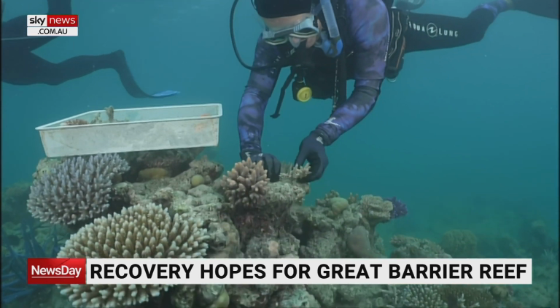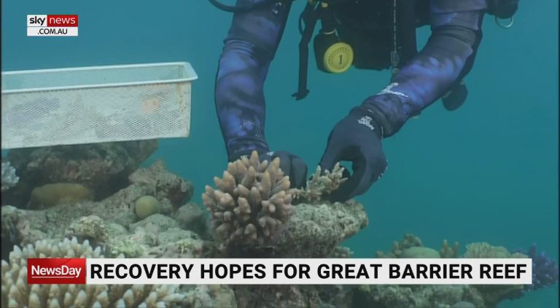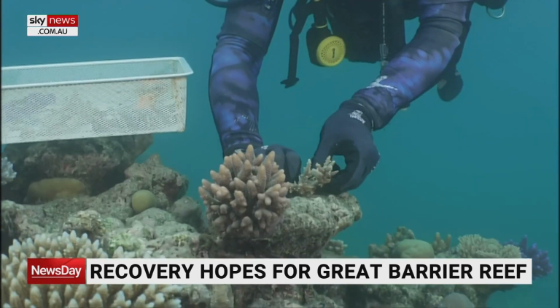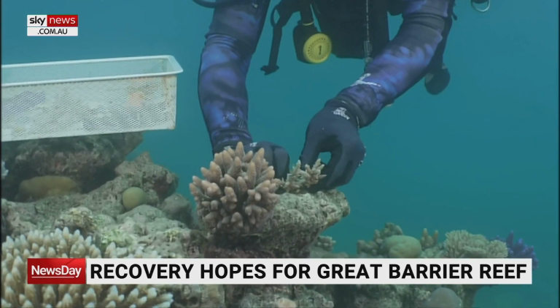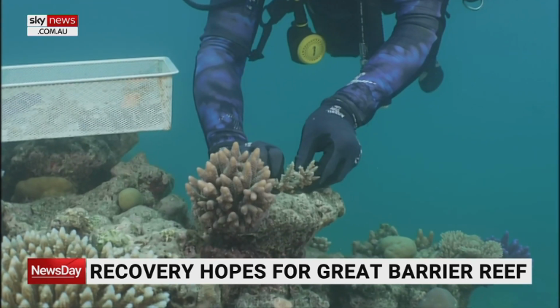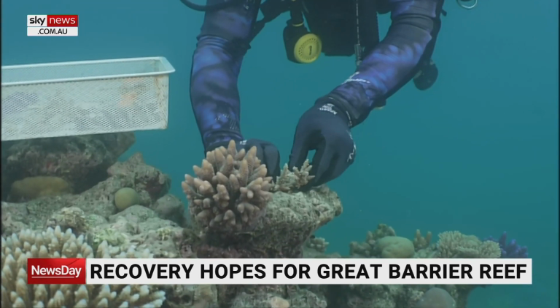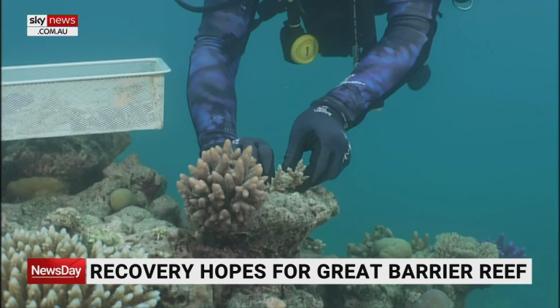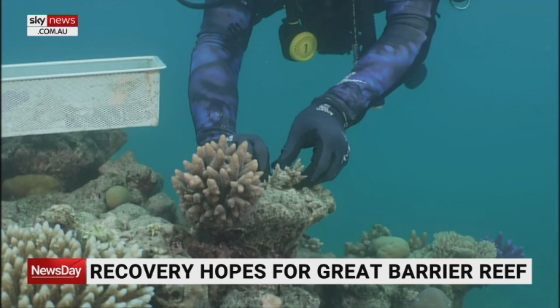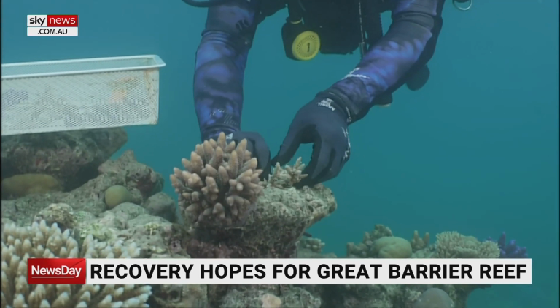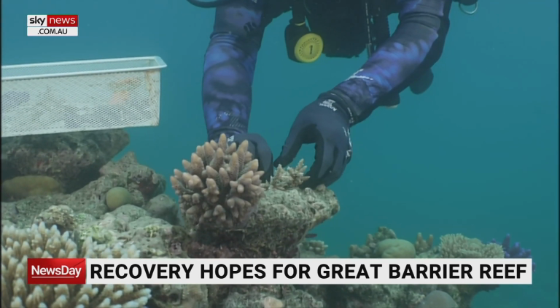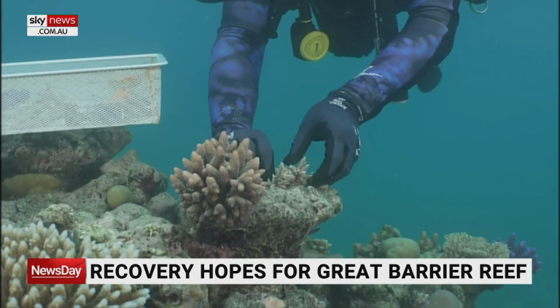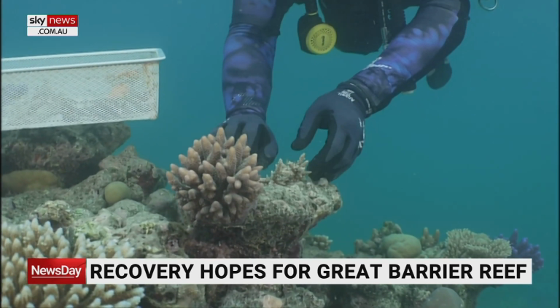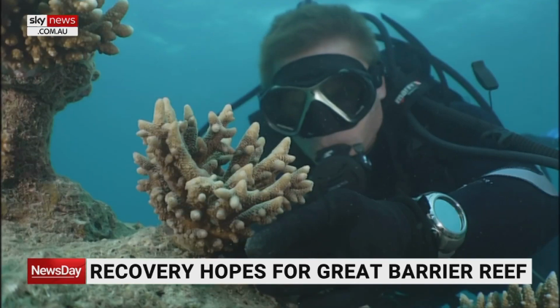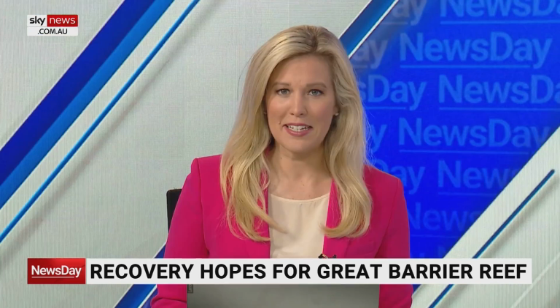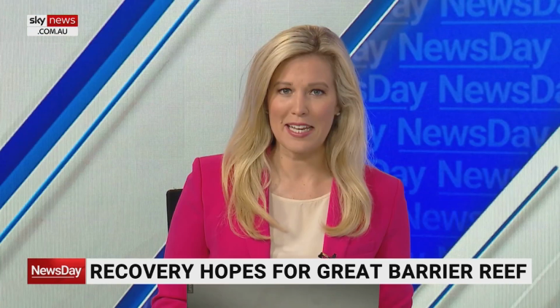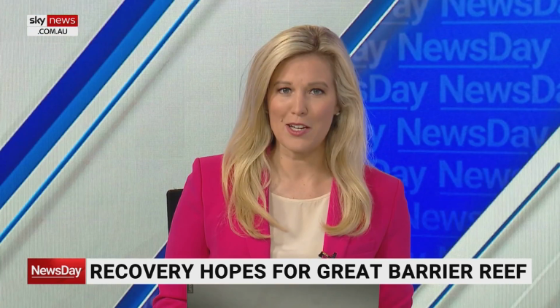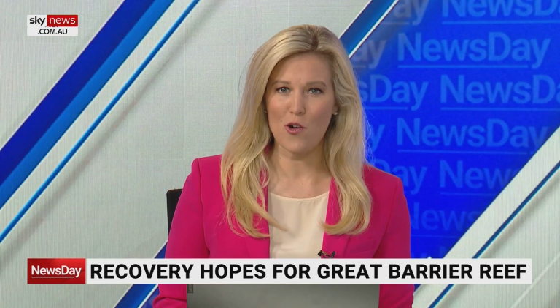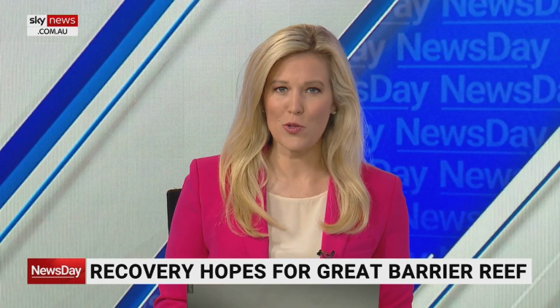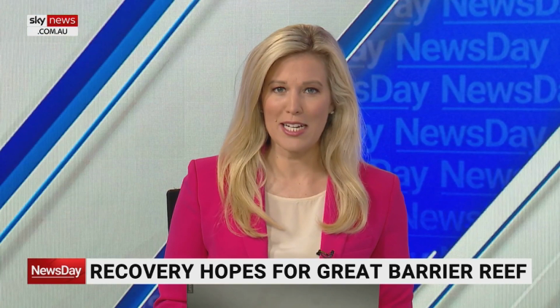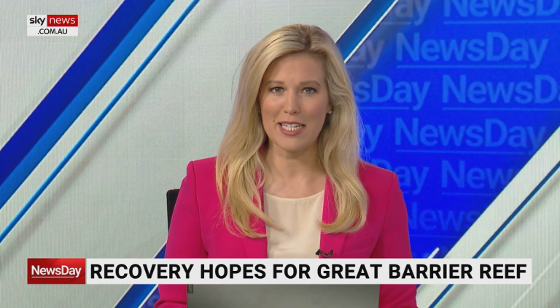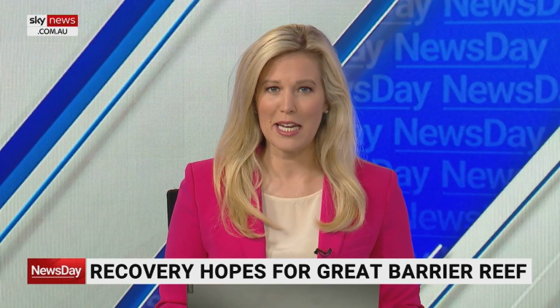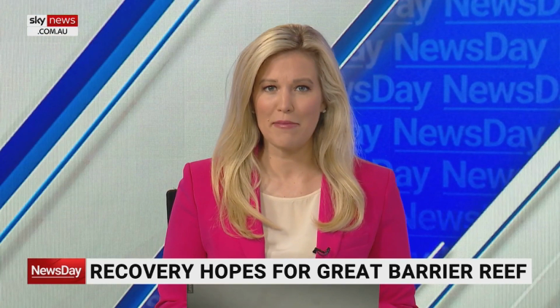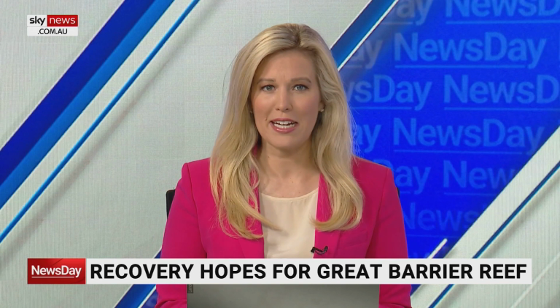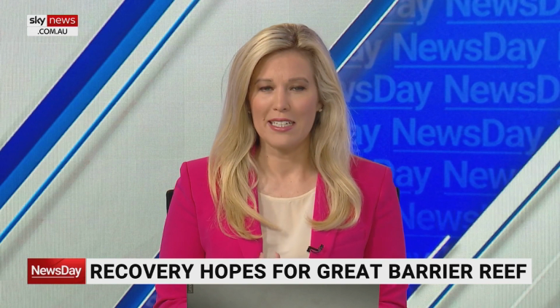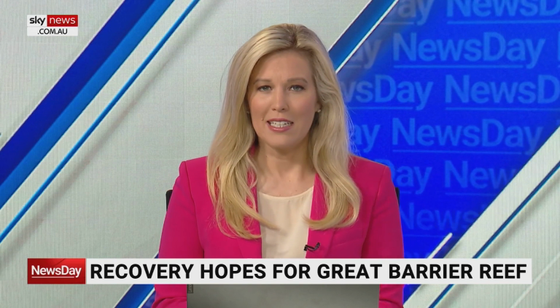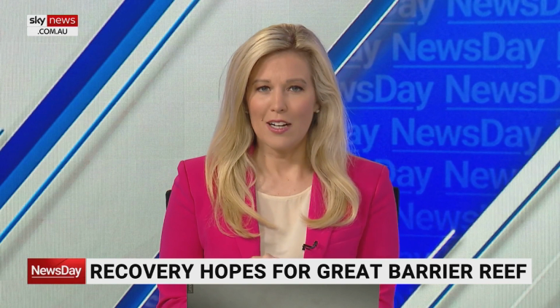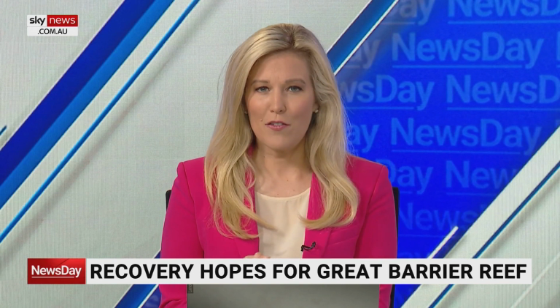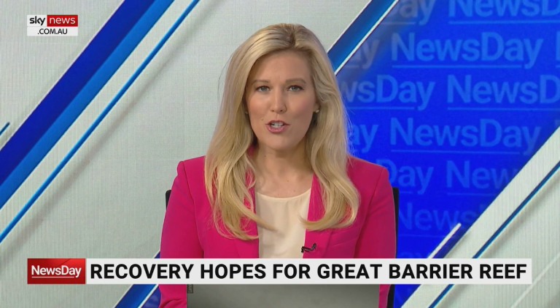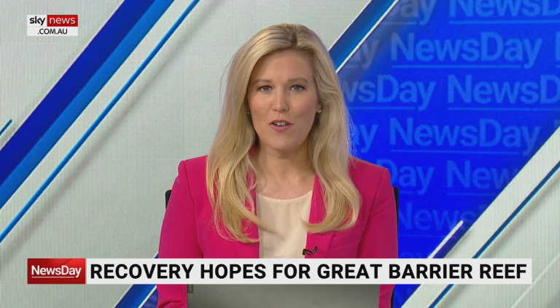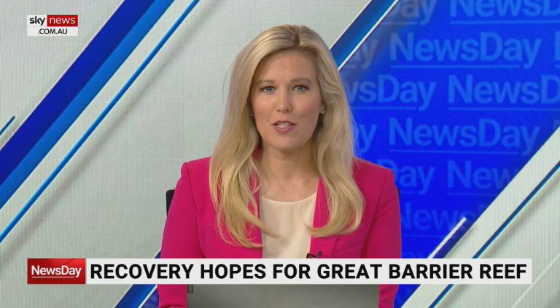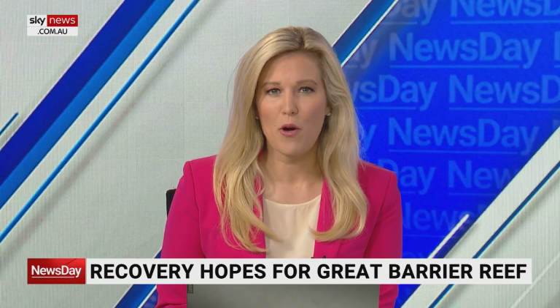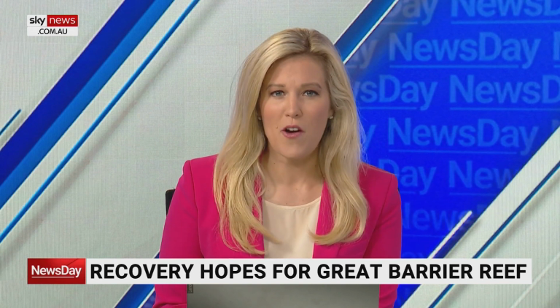For more, joining us live is Professor David Sogat, the coral scientist and team leader of the Future Reefs program.